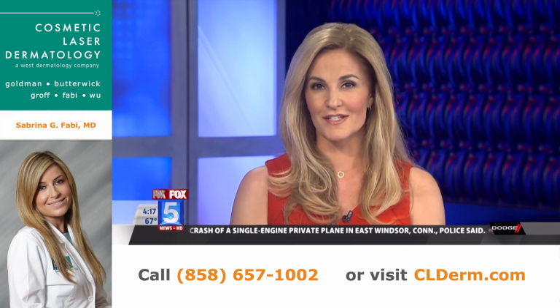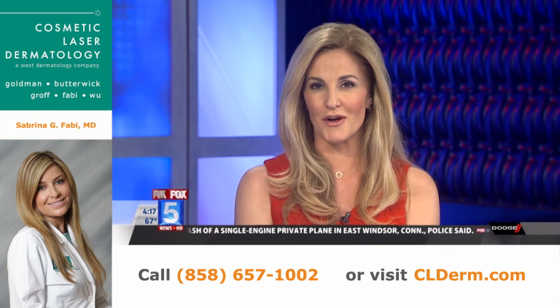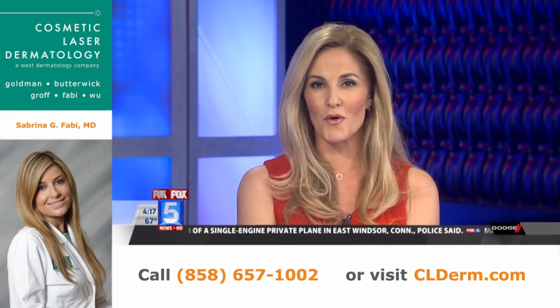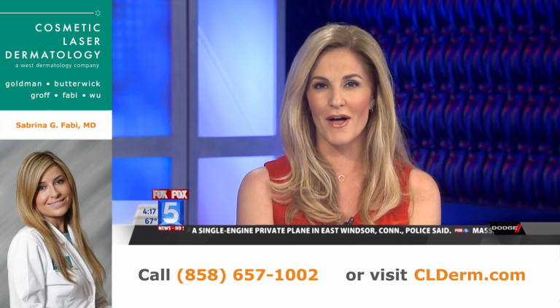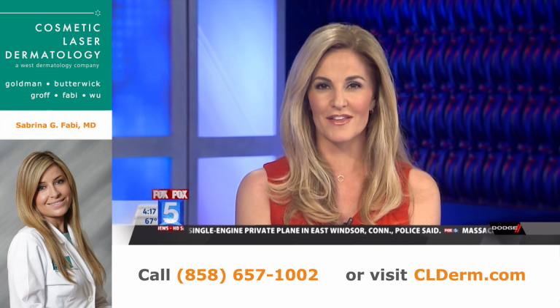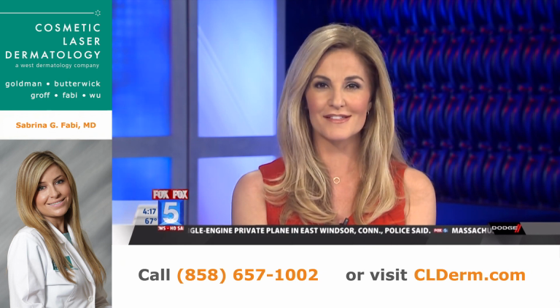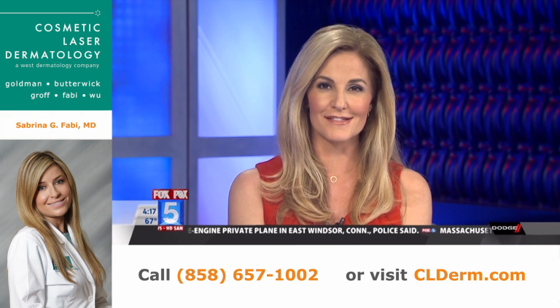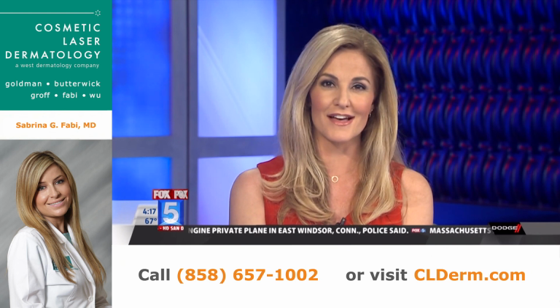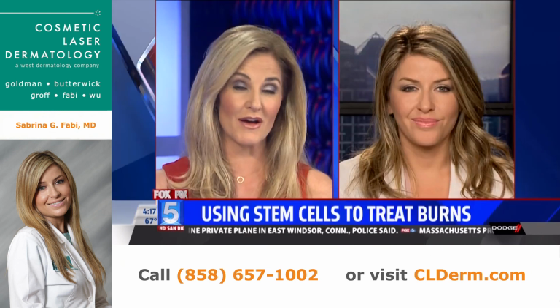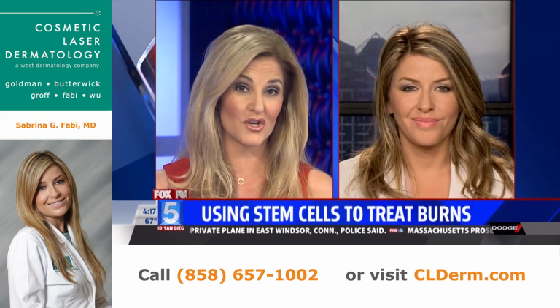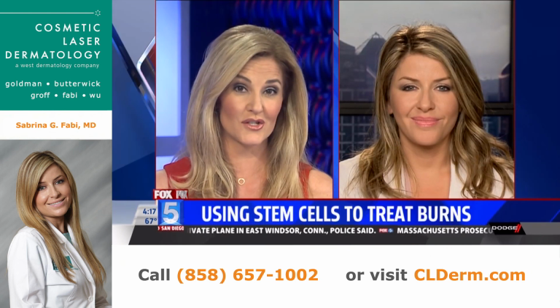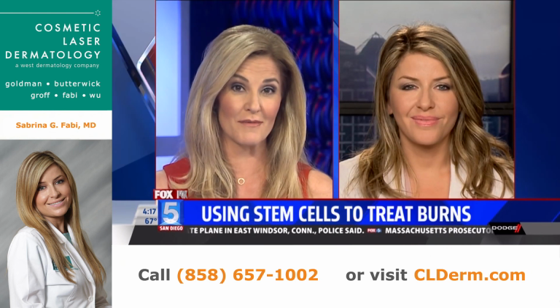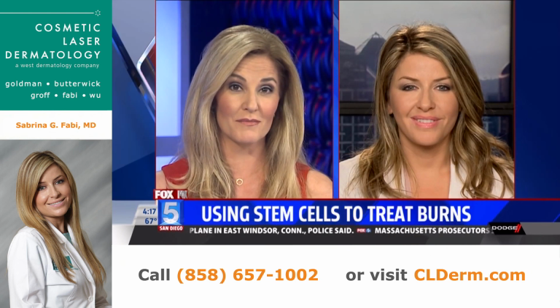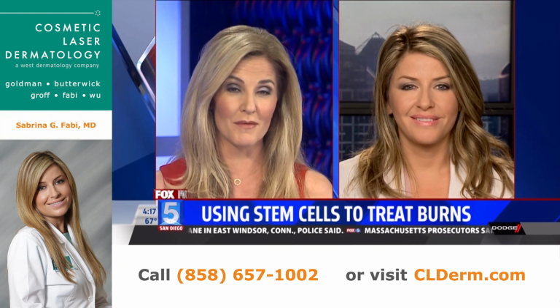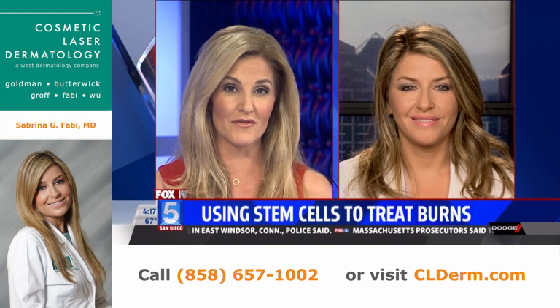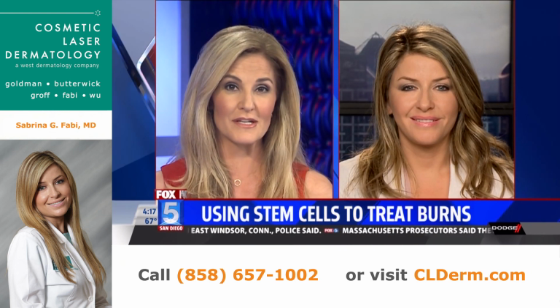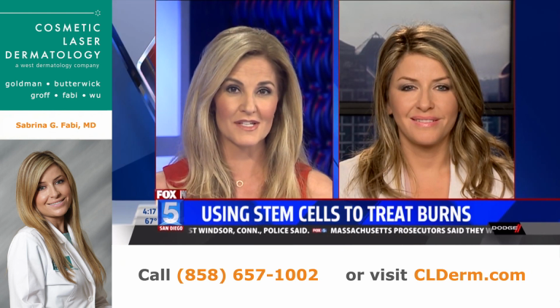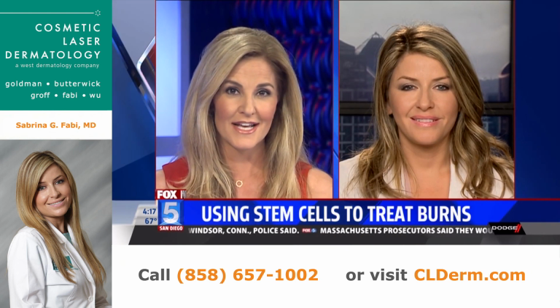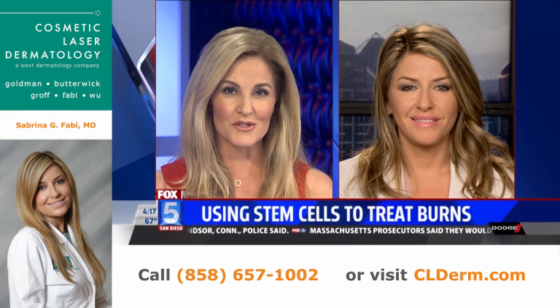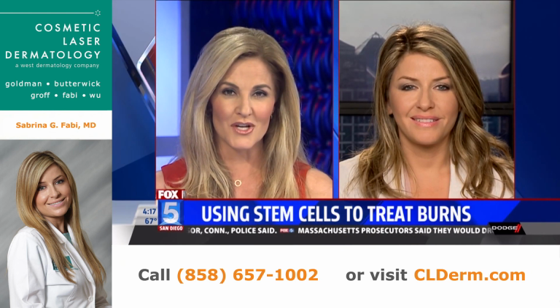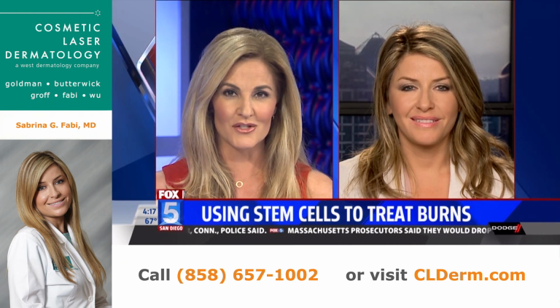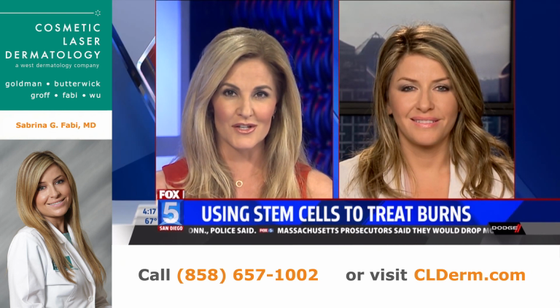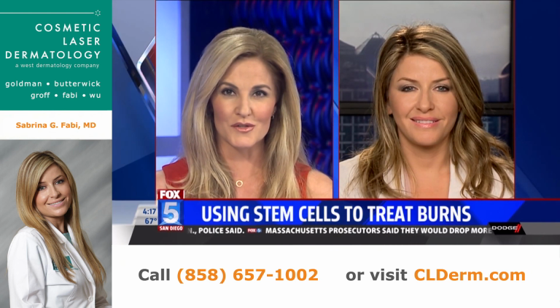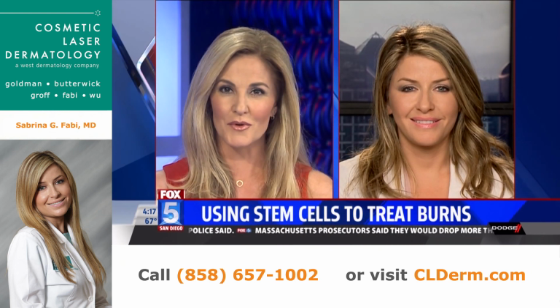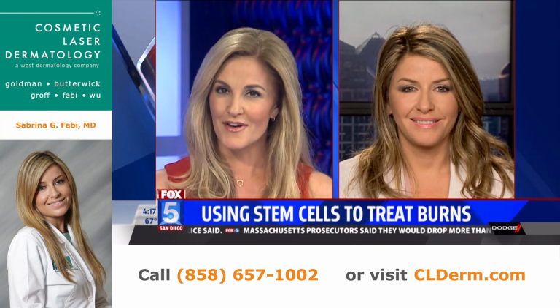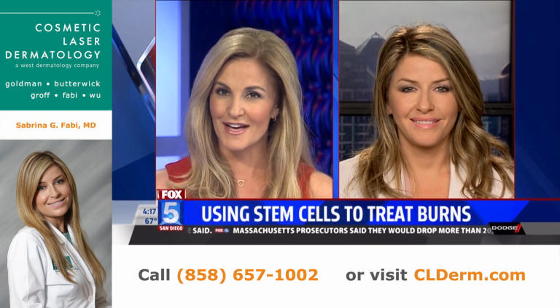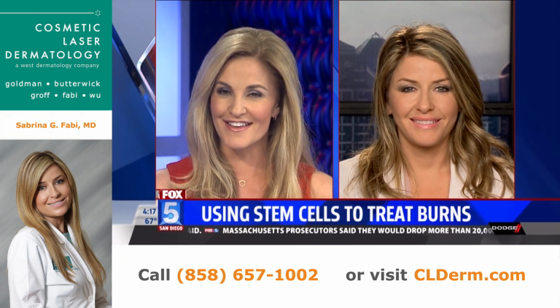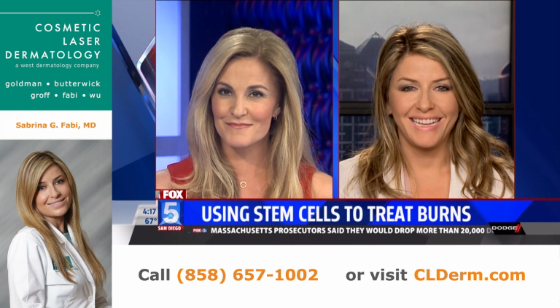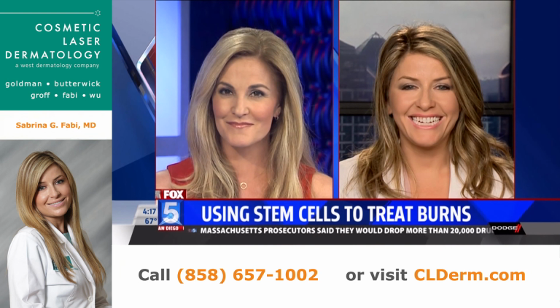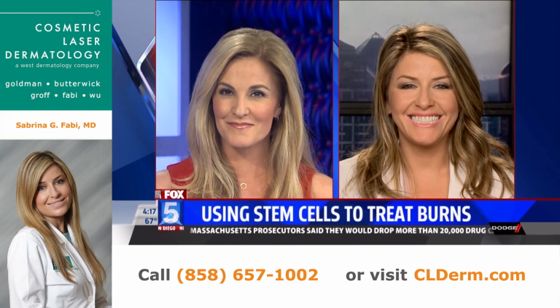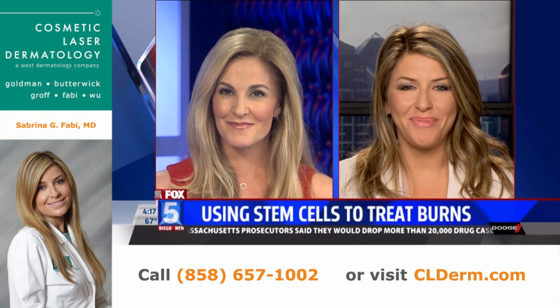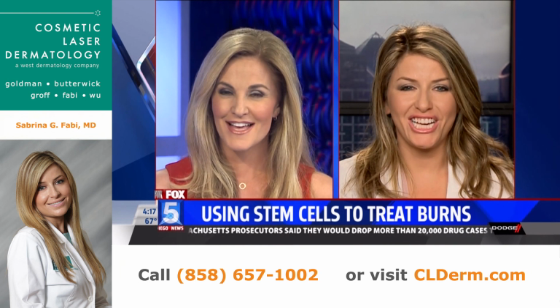Joining us to talk more about this and how it's changing the game for burn victims is dermatologist Dr. Sabrina Fabi. Hi there. Hi, nice to see you, Misha.